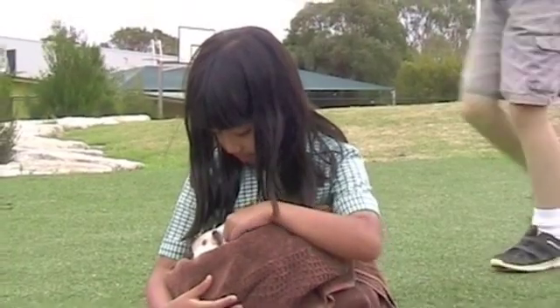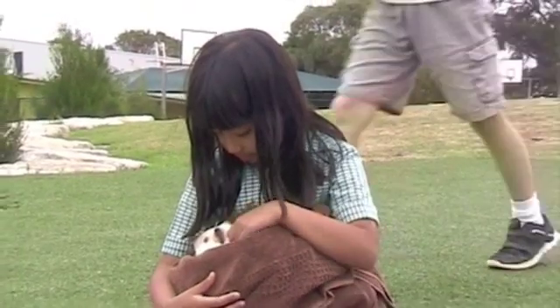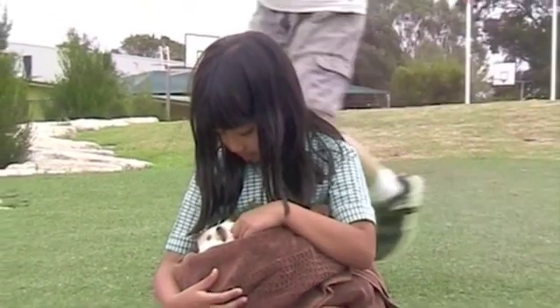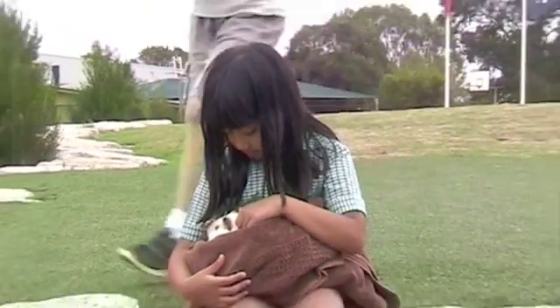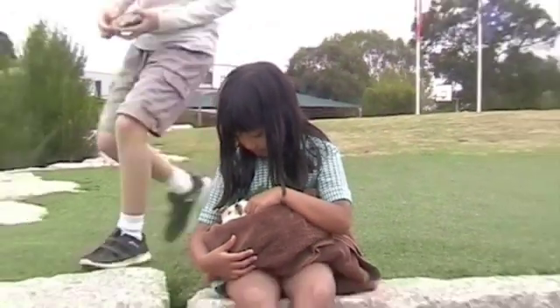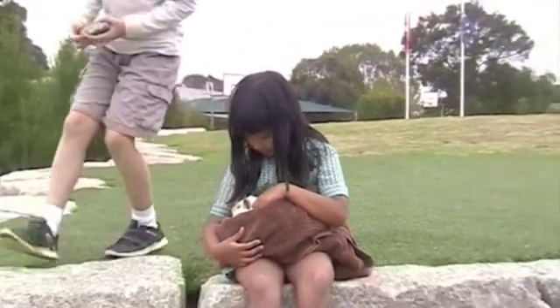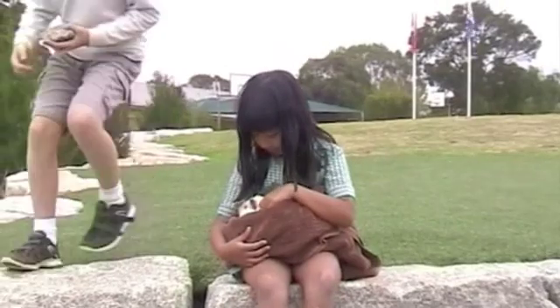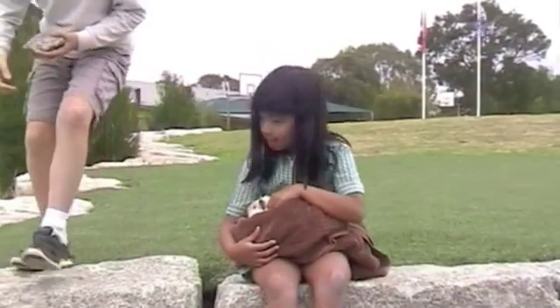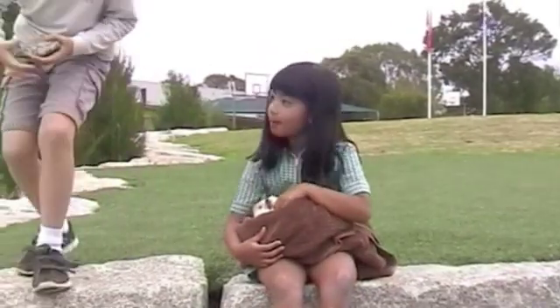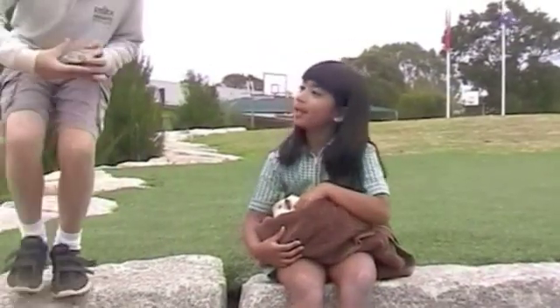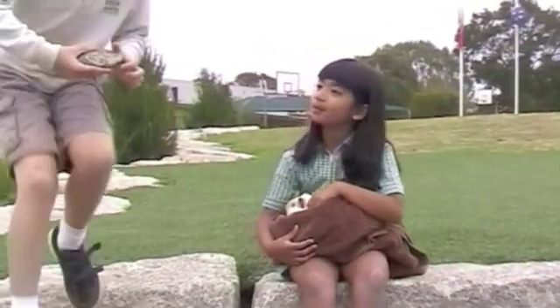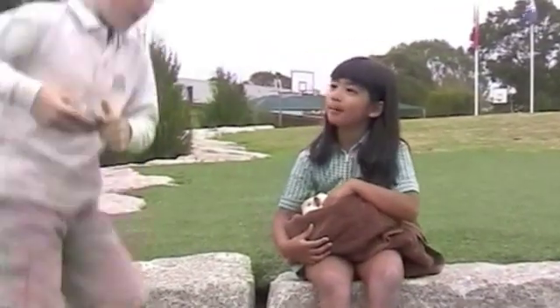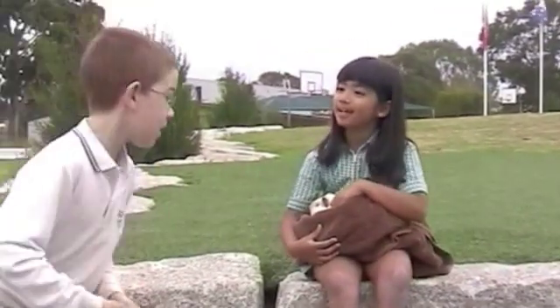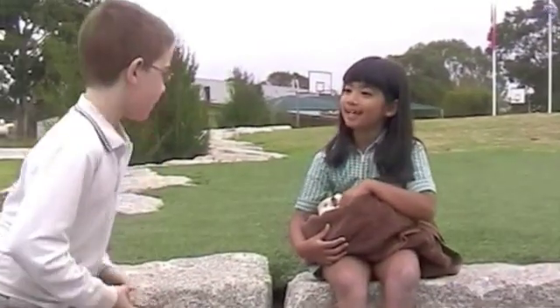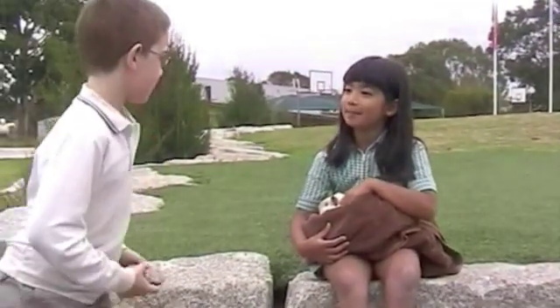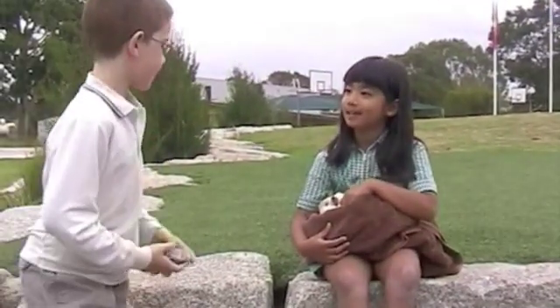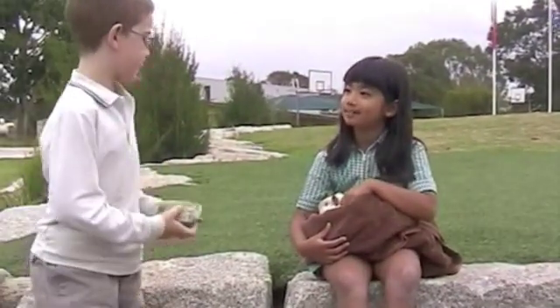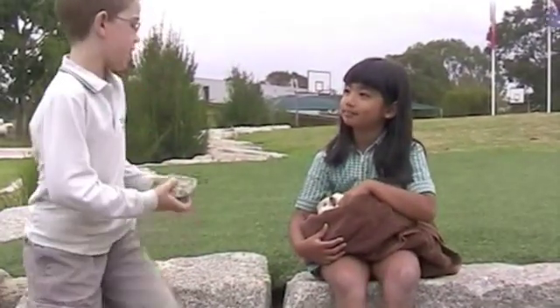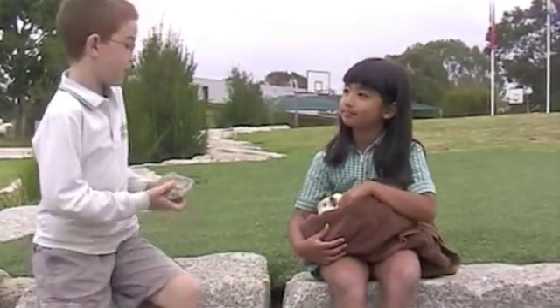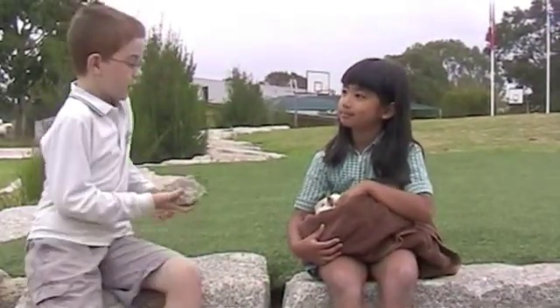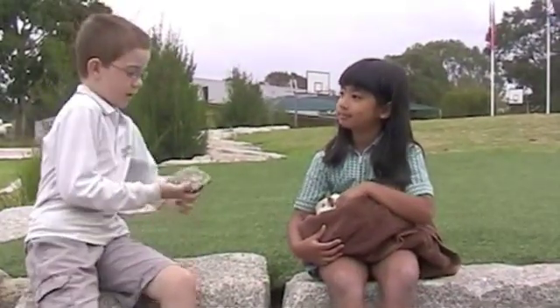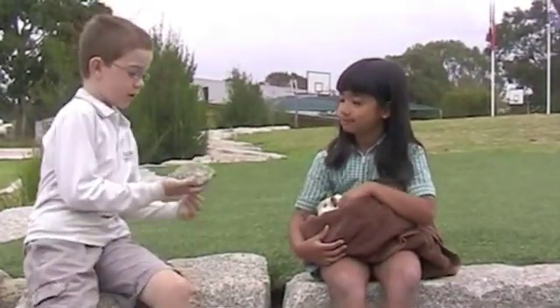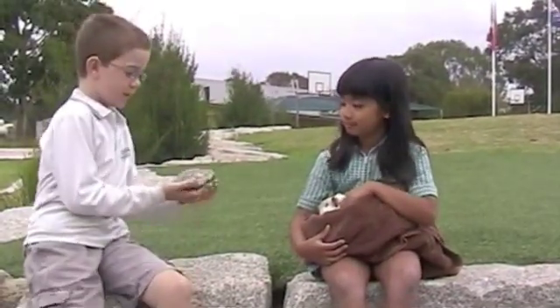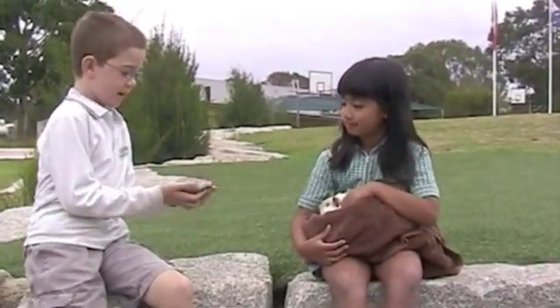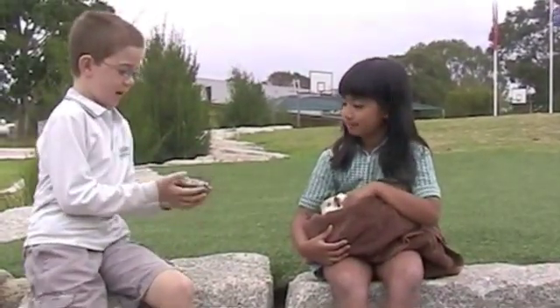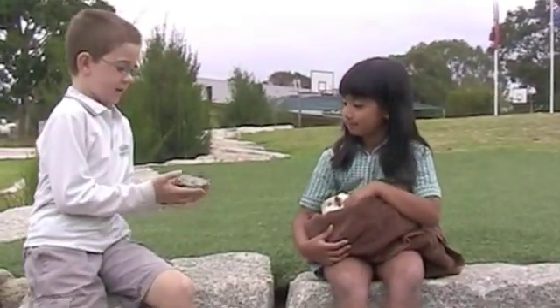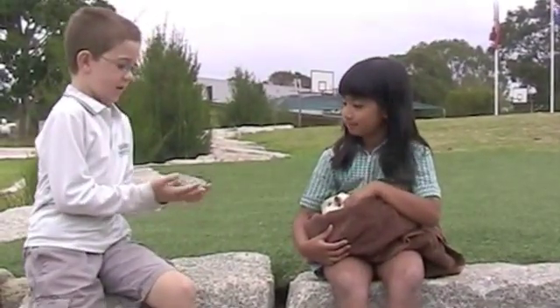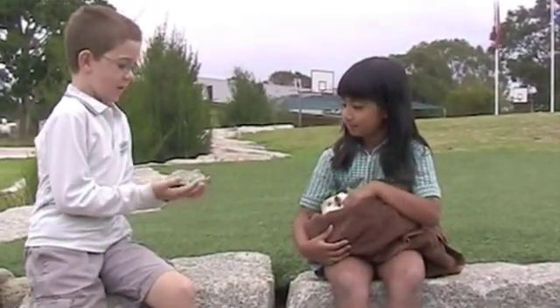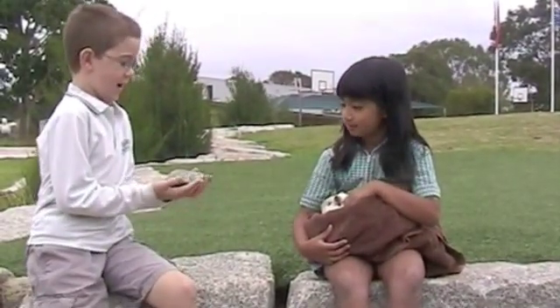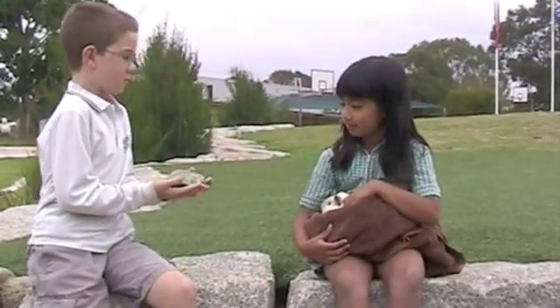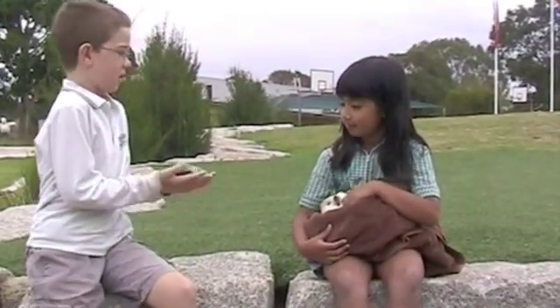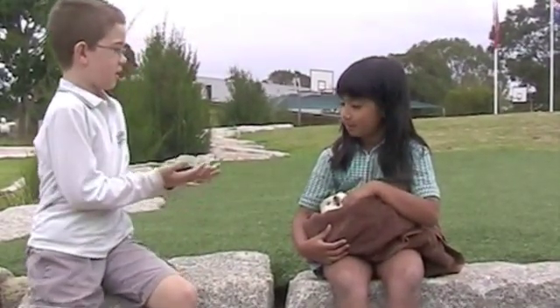Hi Sophia, what are you doing? Playing with my pet guinea pig. Look at my pet — it's a pet rock.